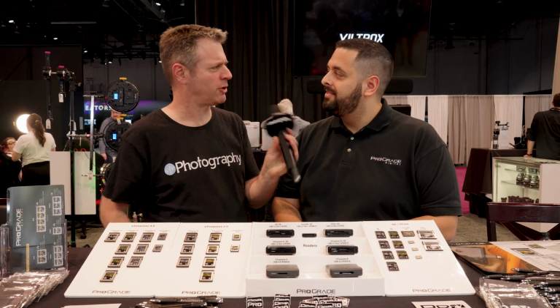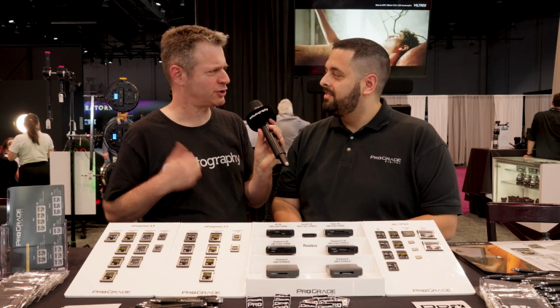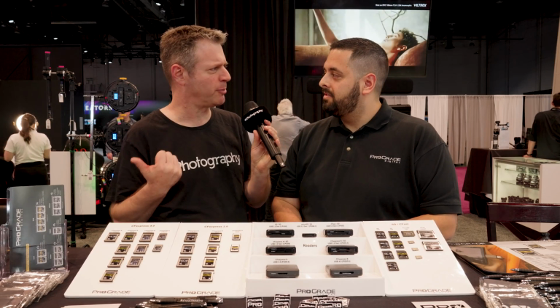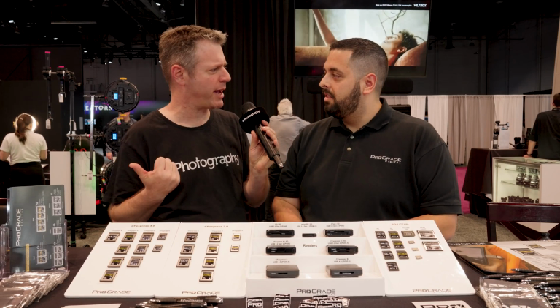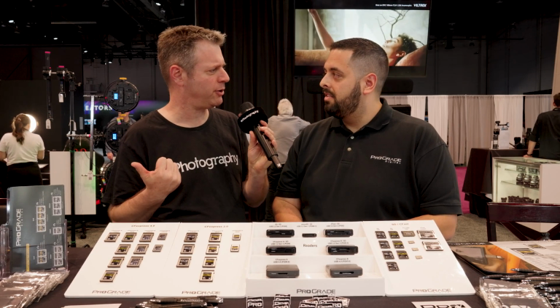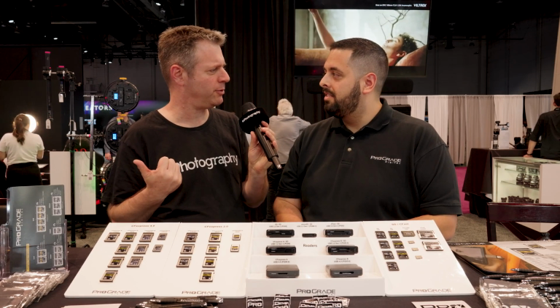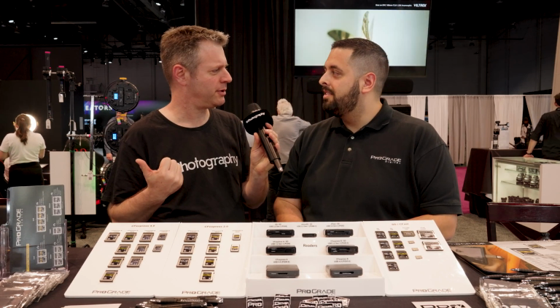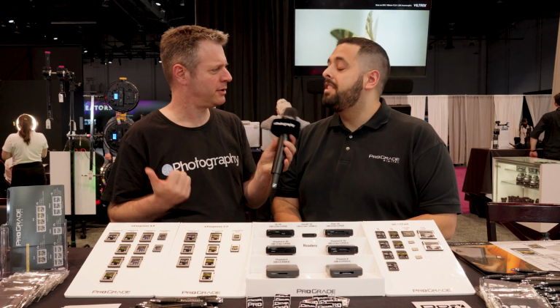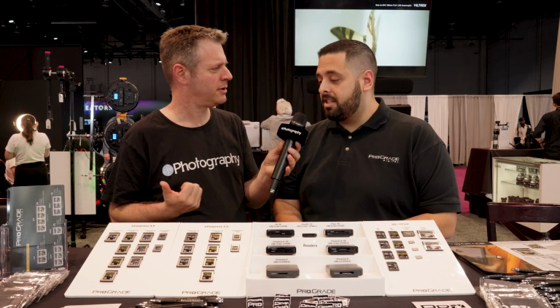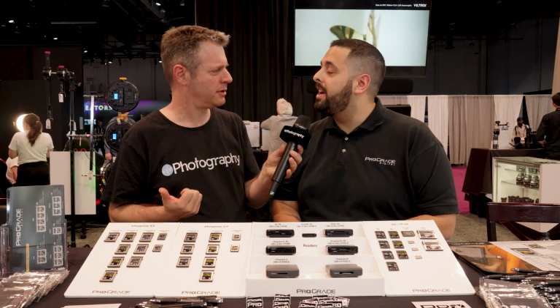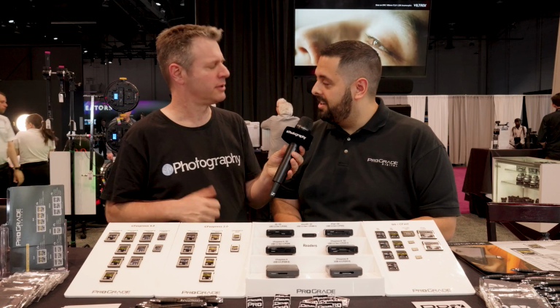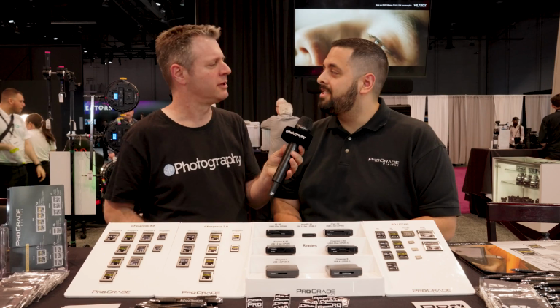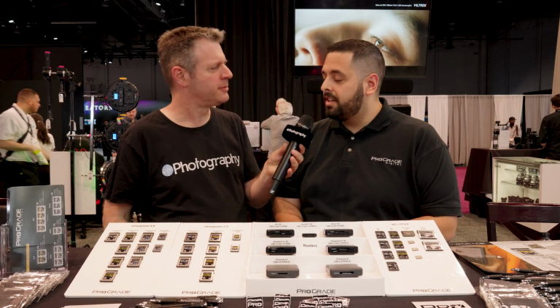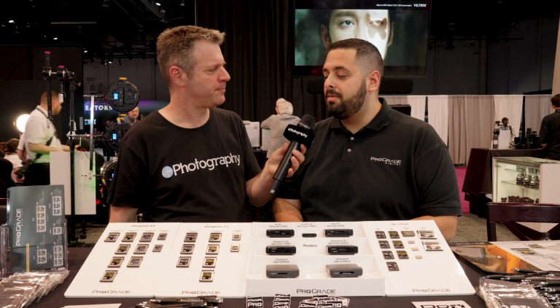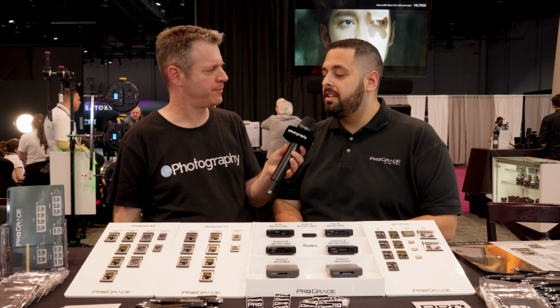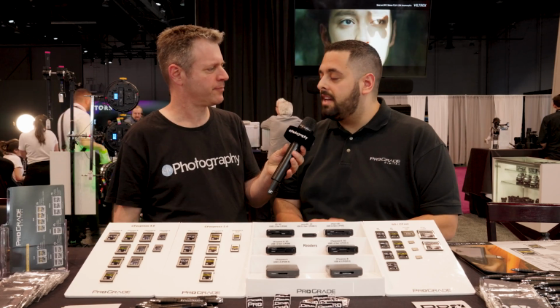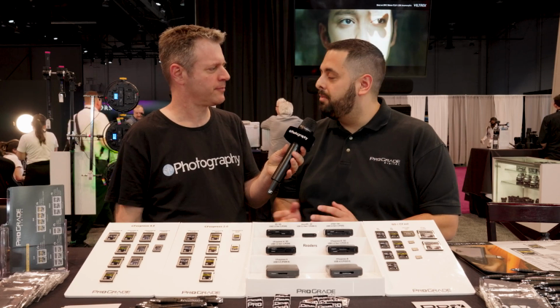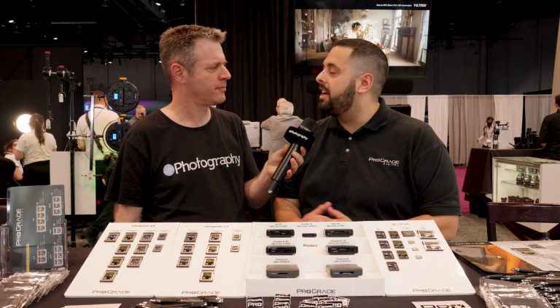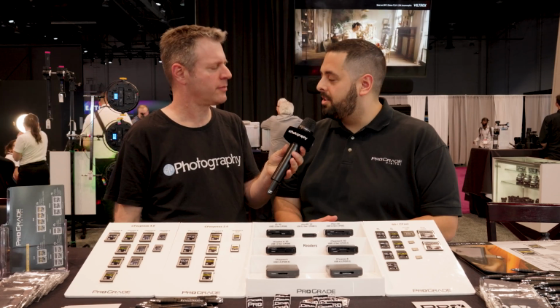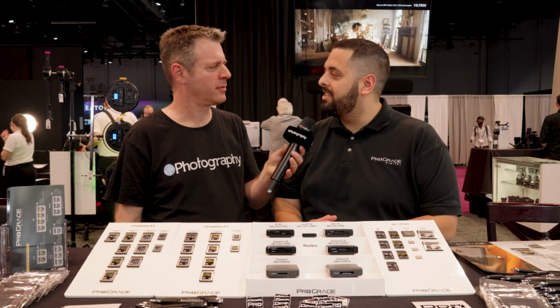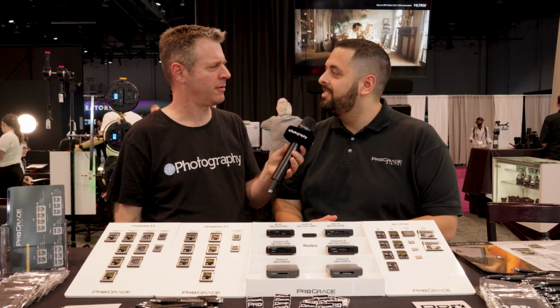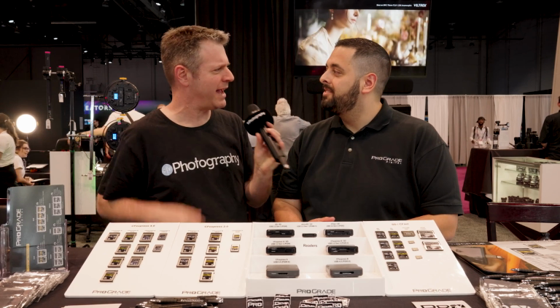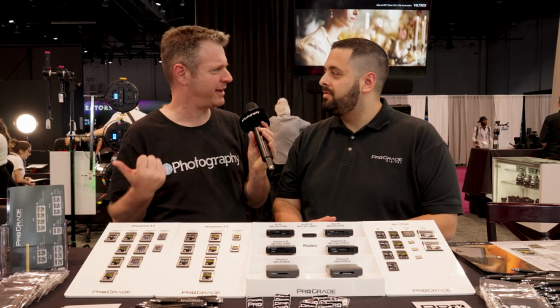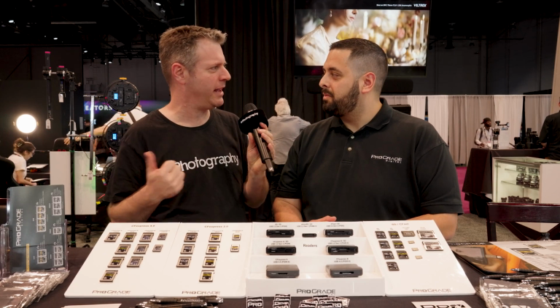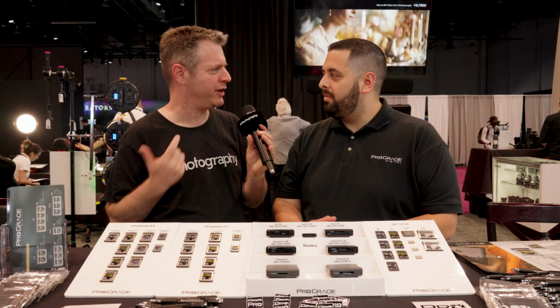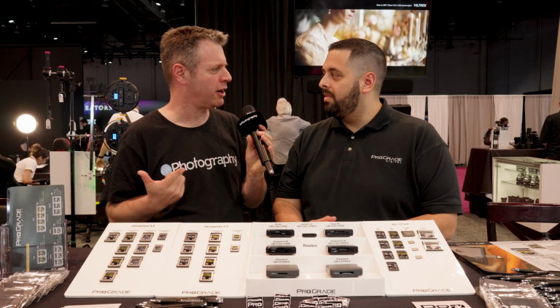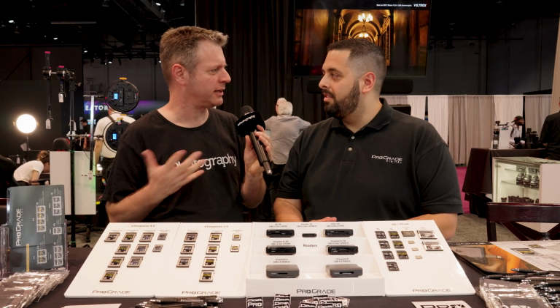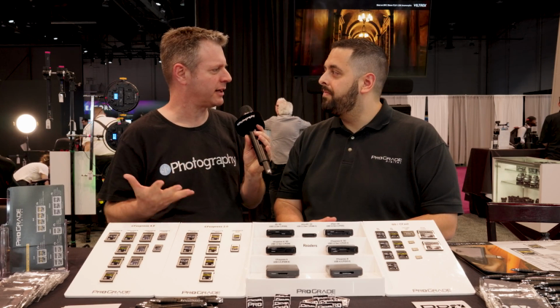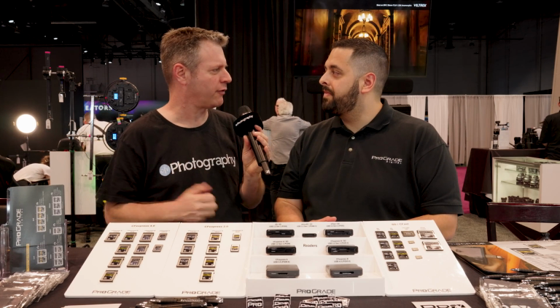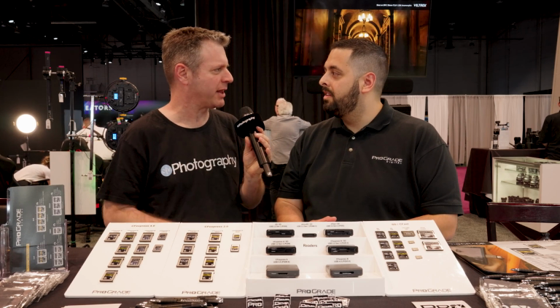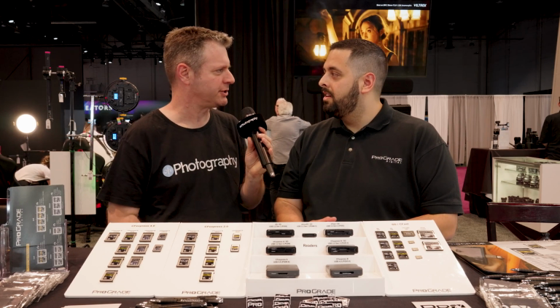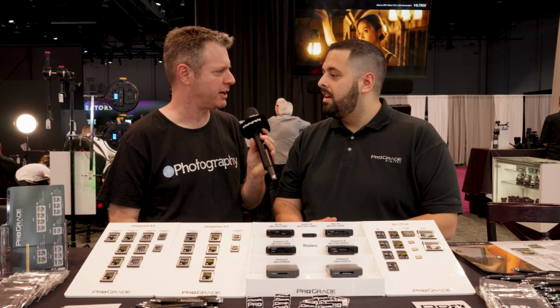So like the Sony Burano? That is correct — cameras in that cinema line. 8K, VR, that kind of application, right? Exactly.